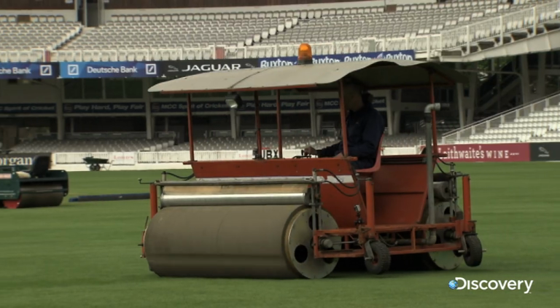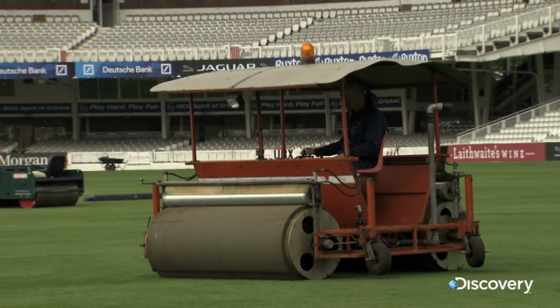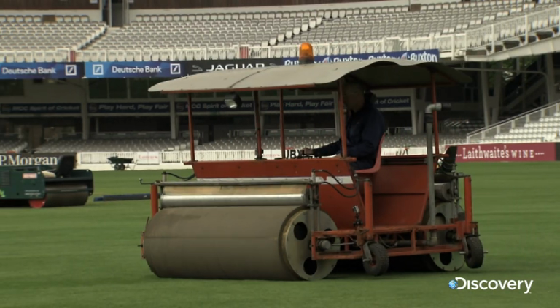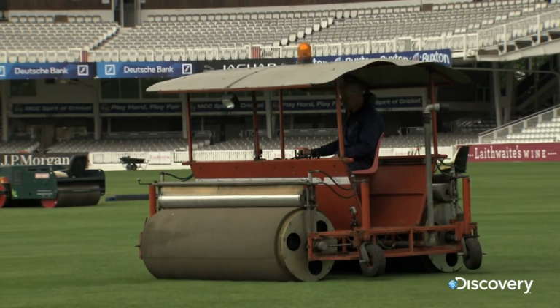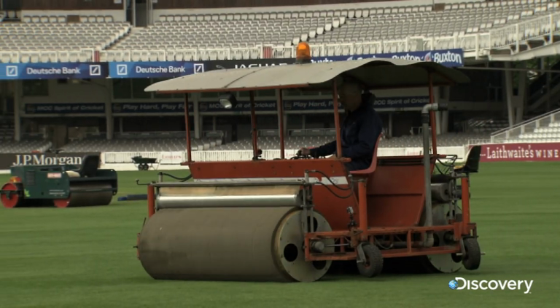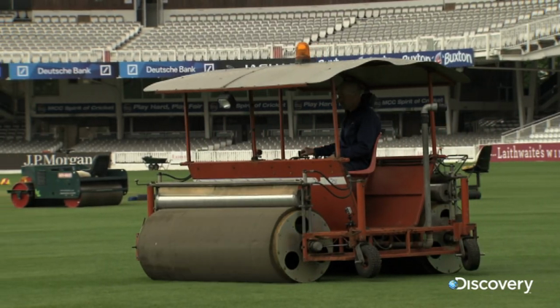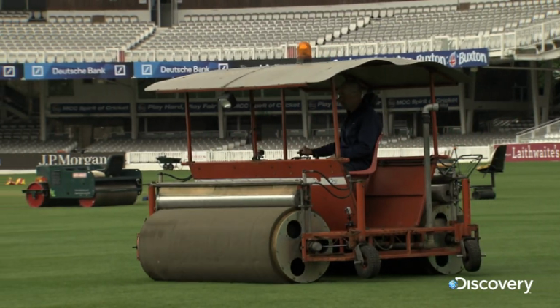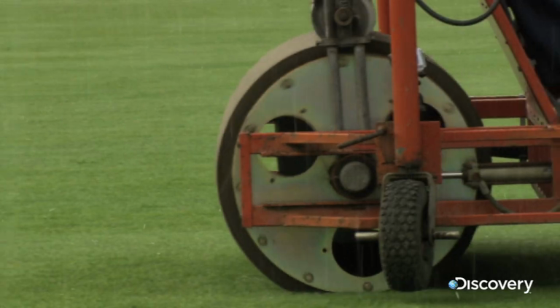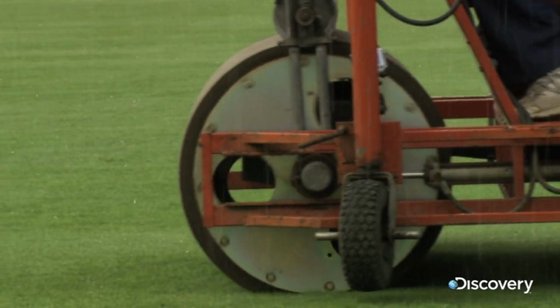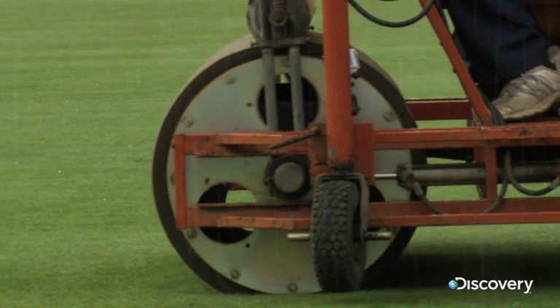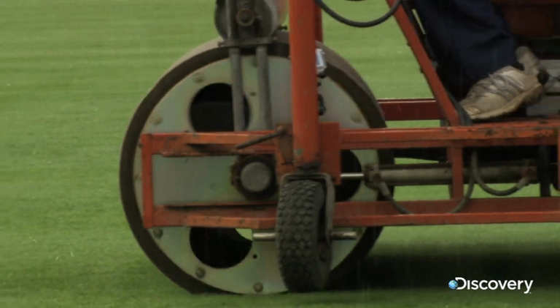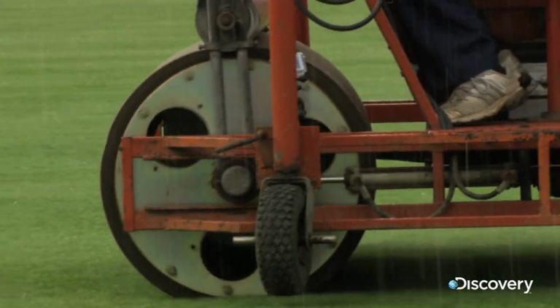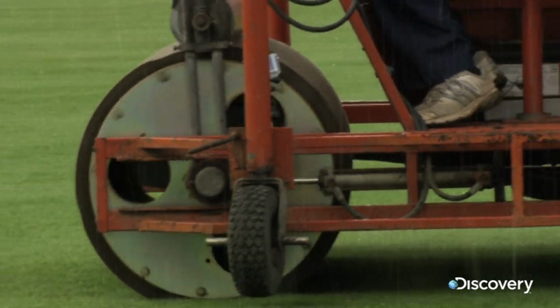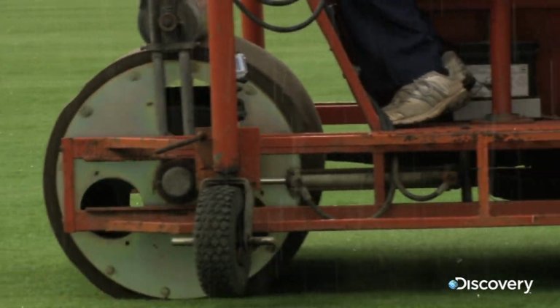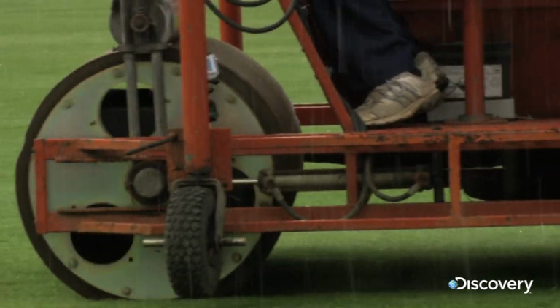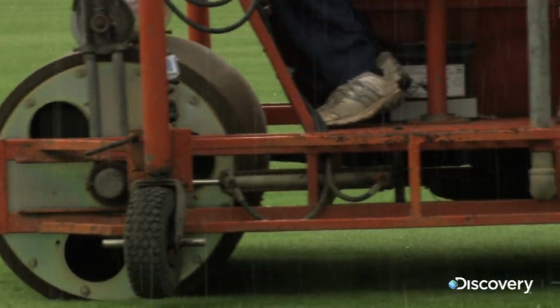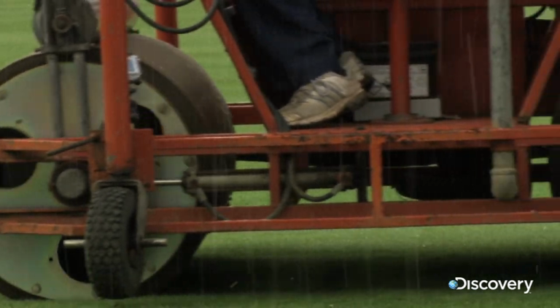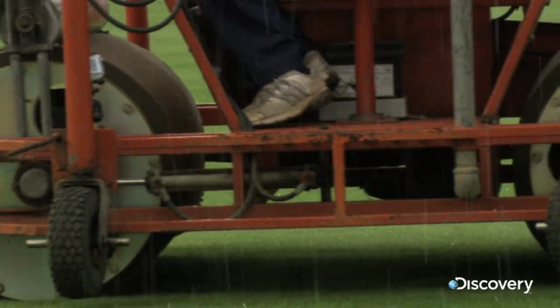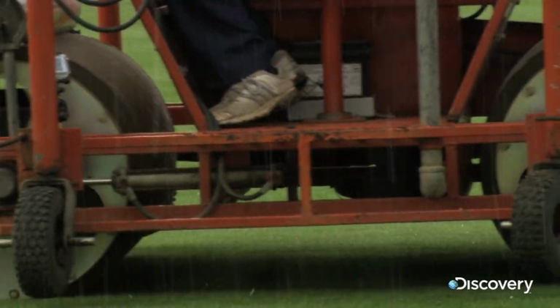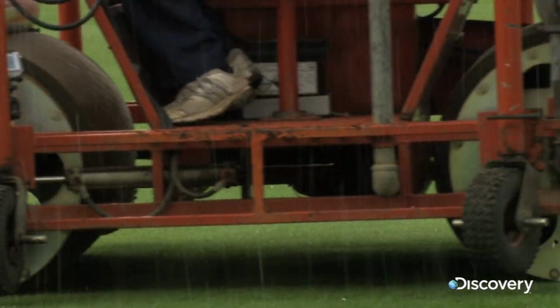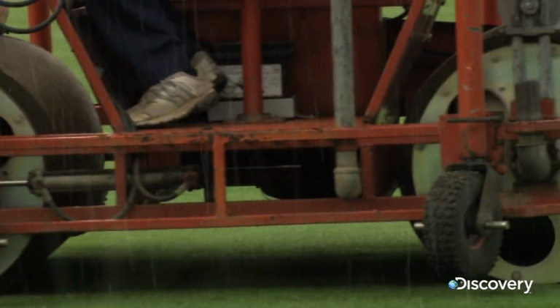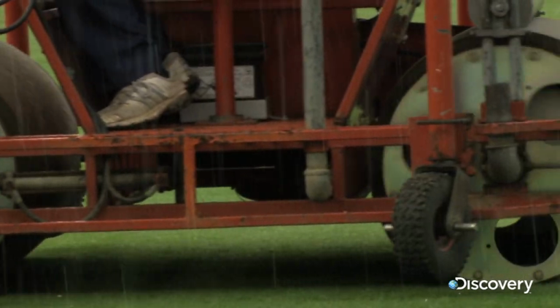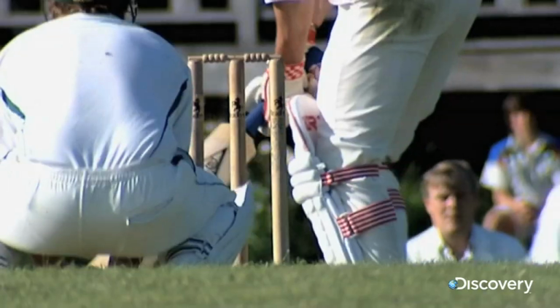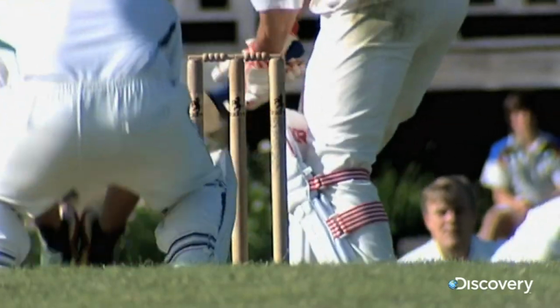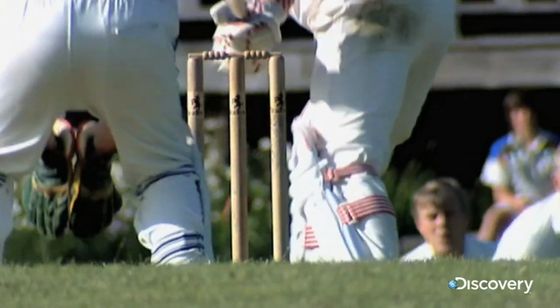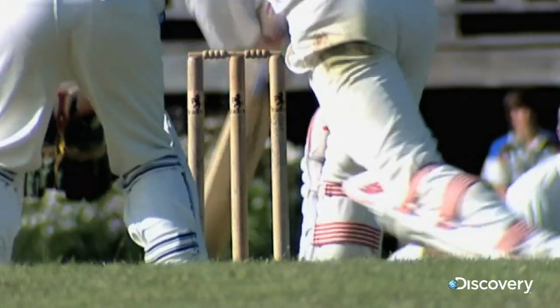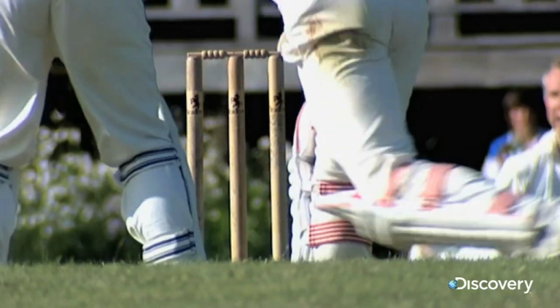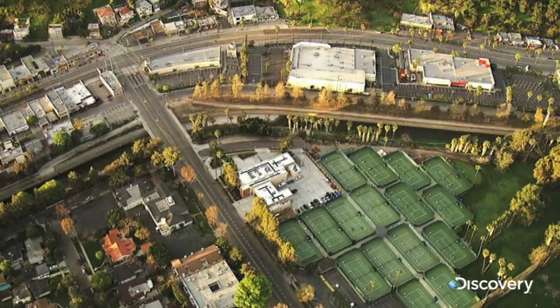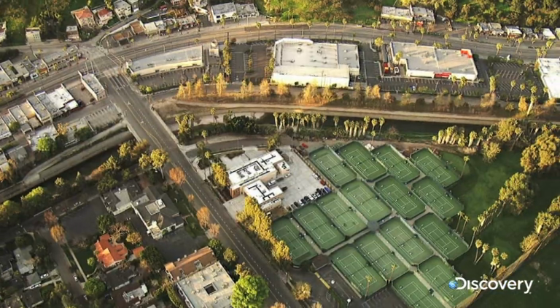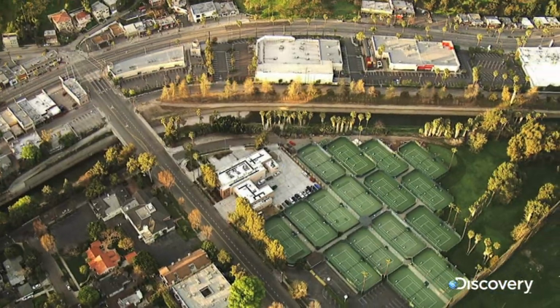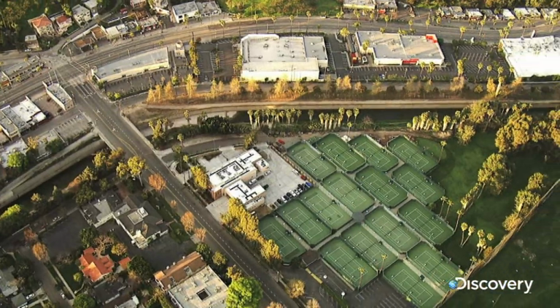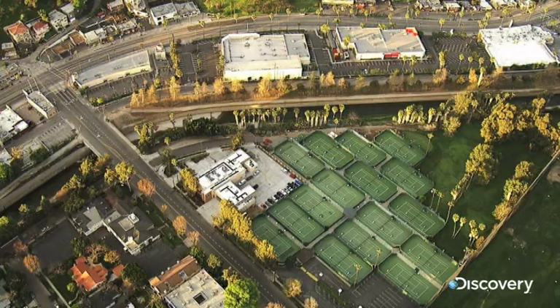The Super Sopper was born — a mechanical mop that can dry anything from cricket pitches to tennis courts in minutes.